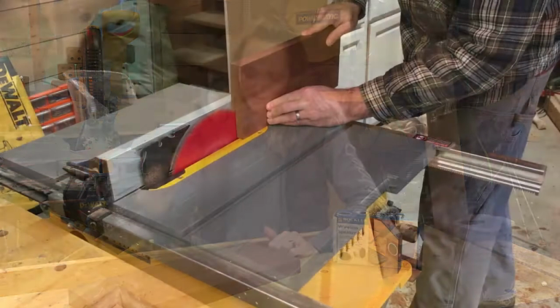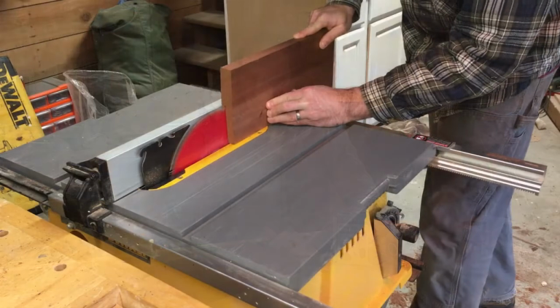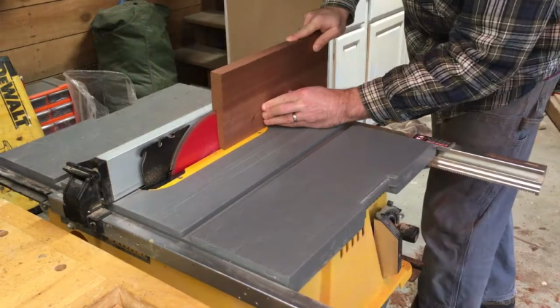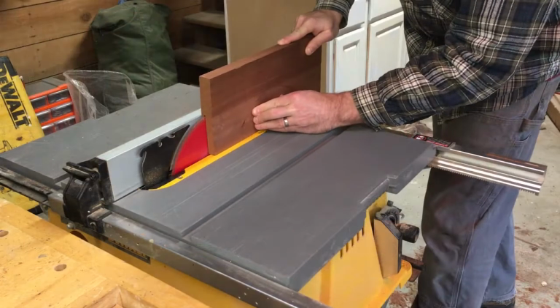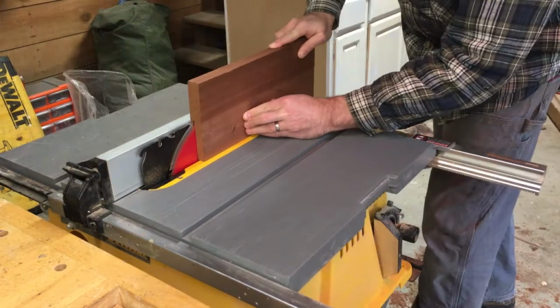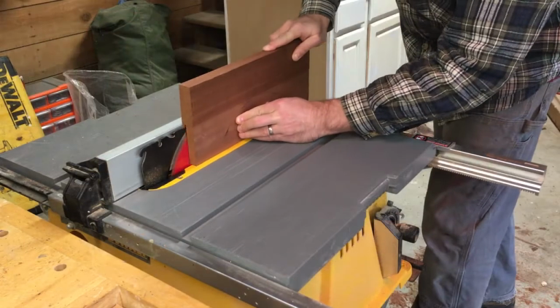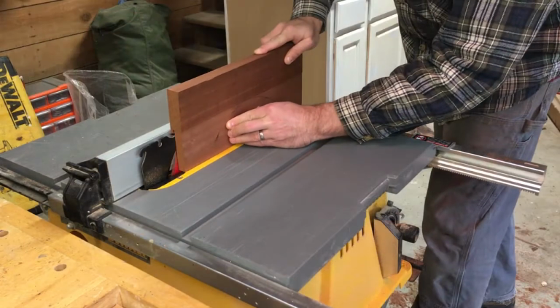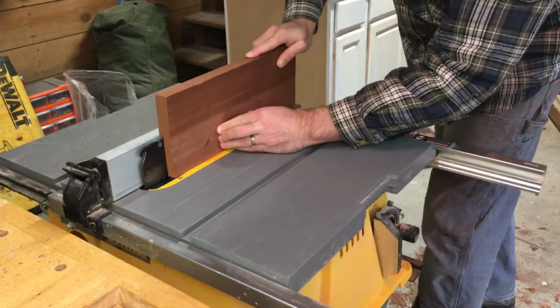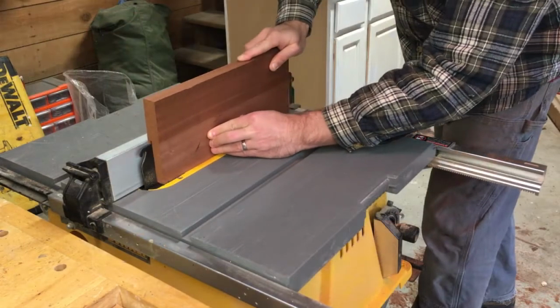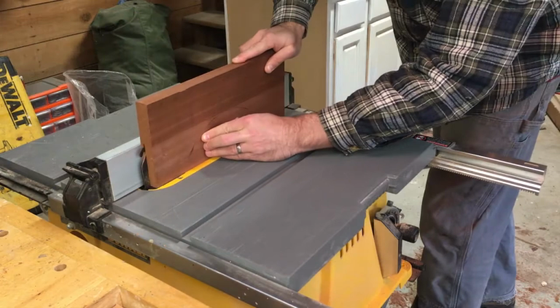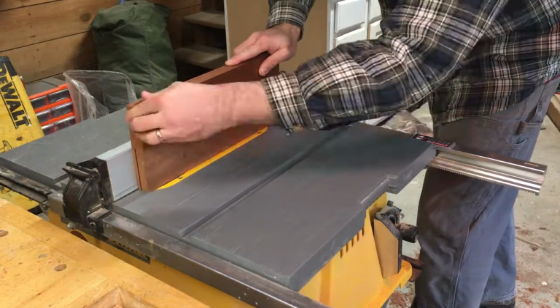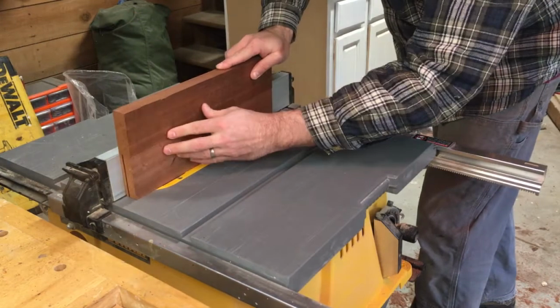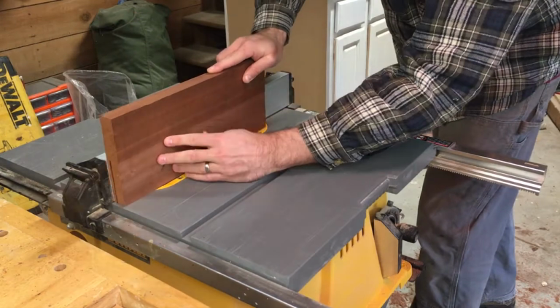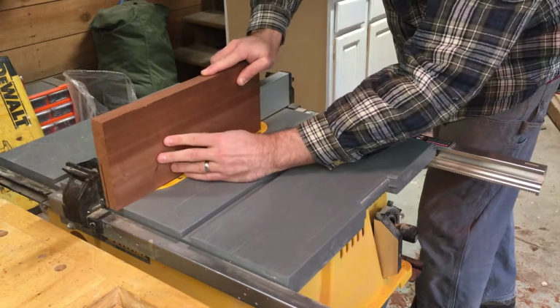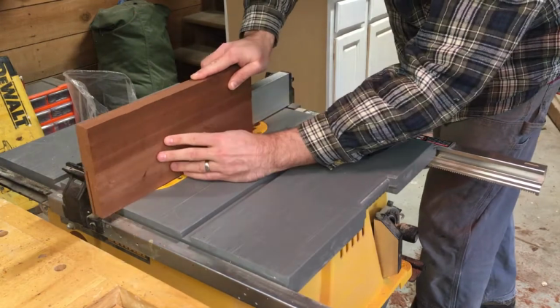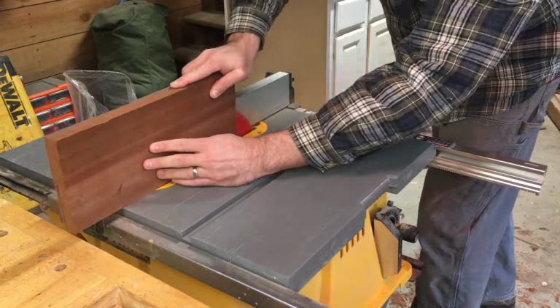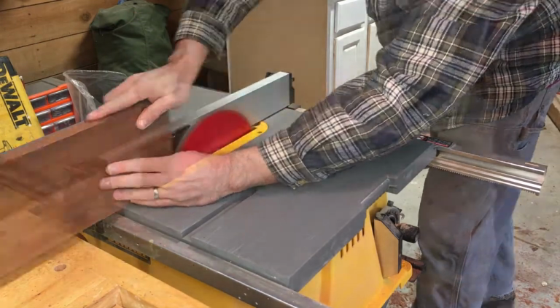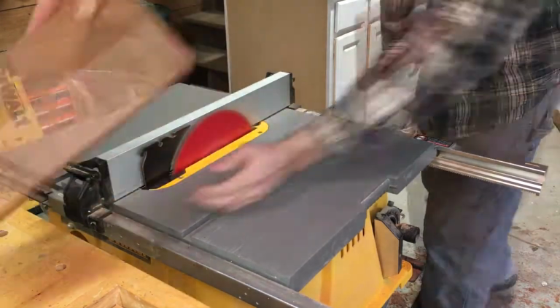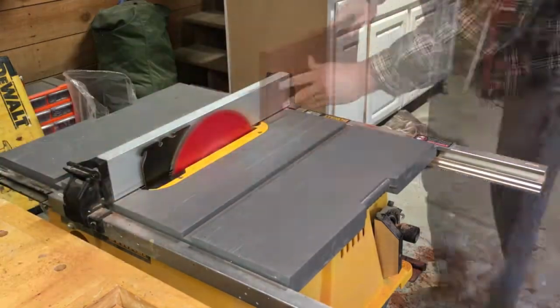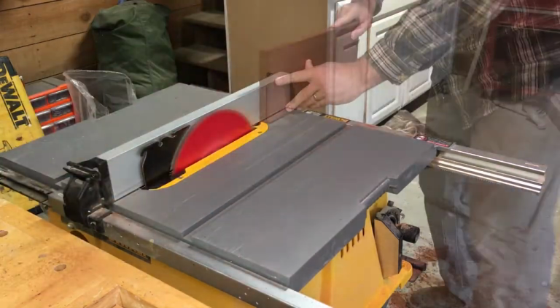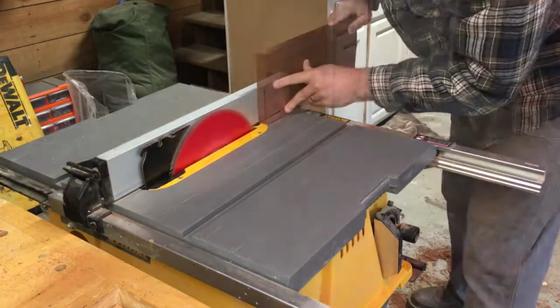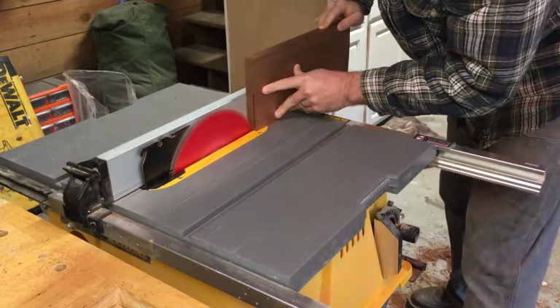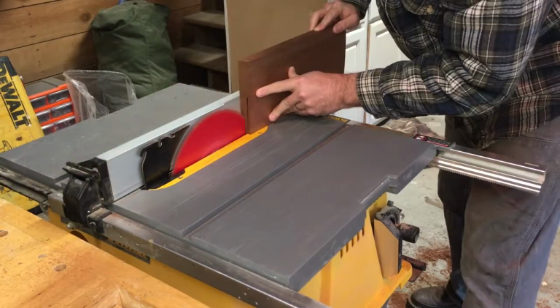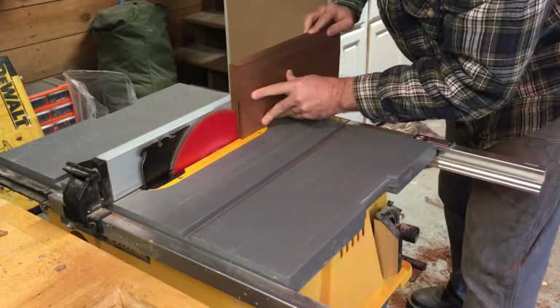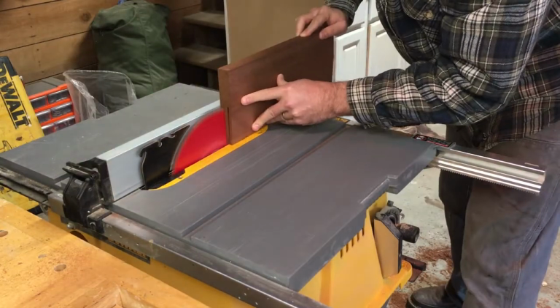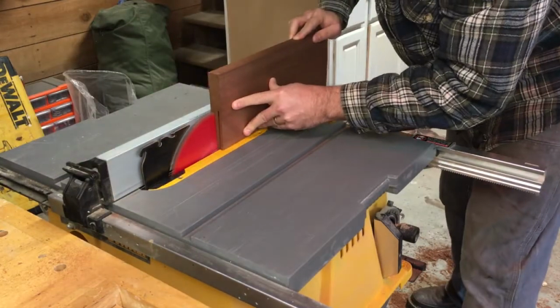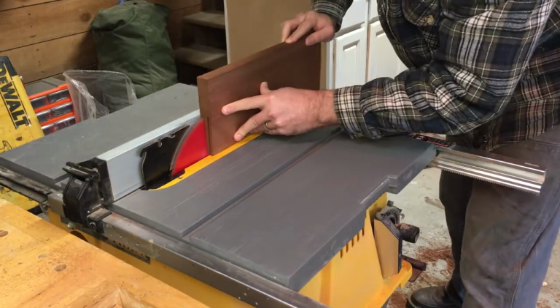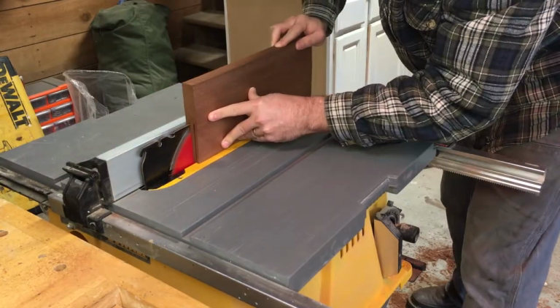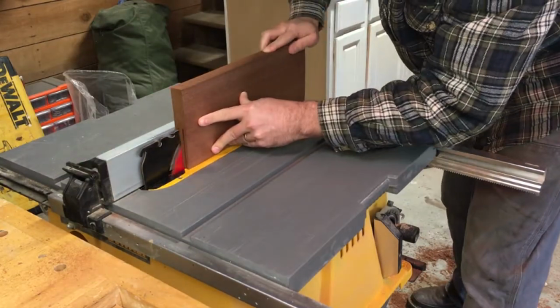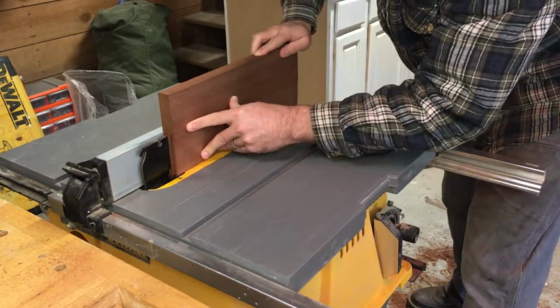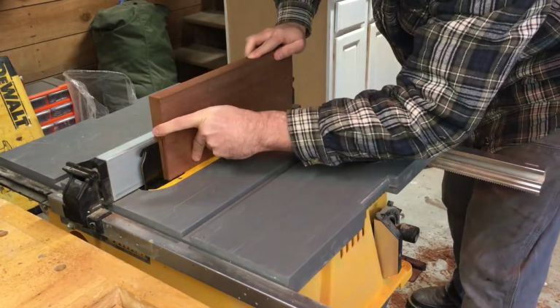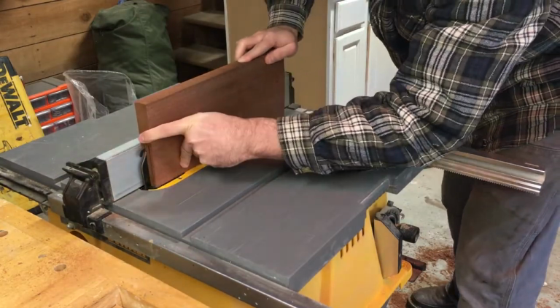Since I'm still new on the table saw, I had my husband rip the board into three equal pieces.